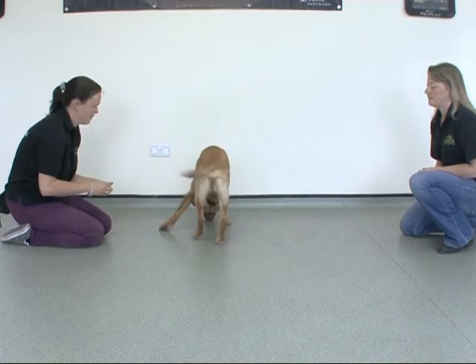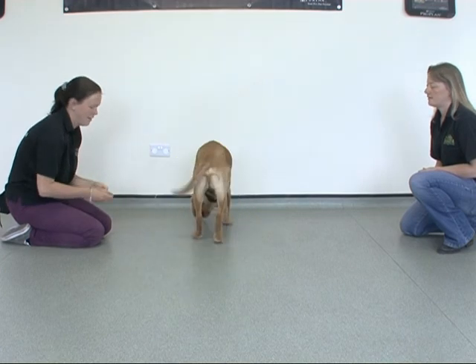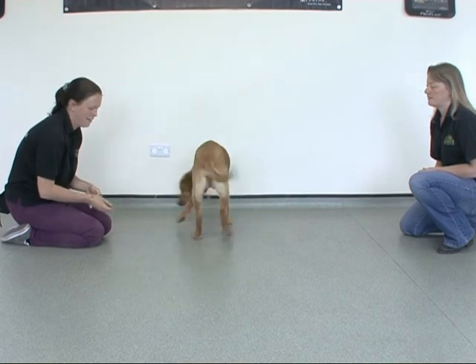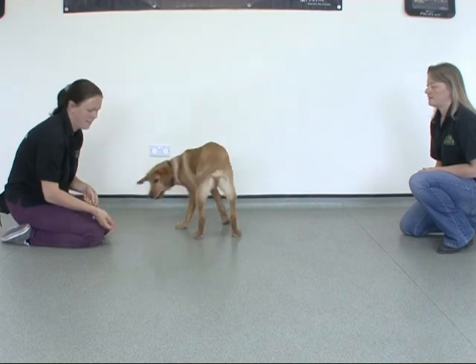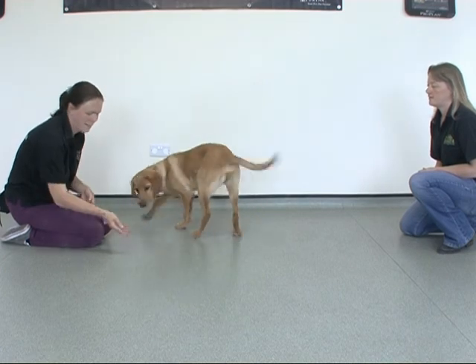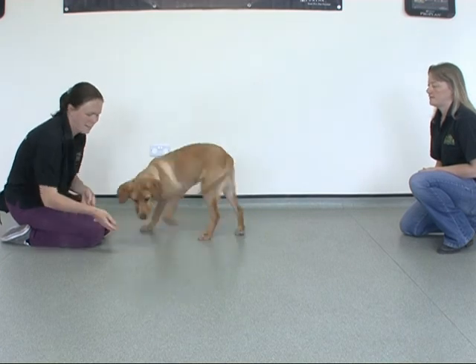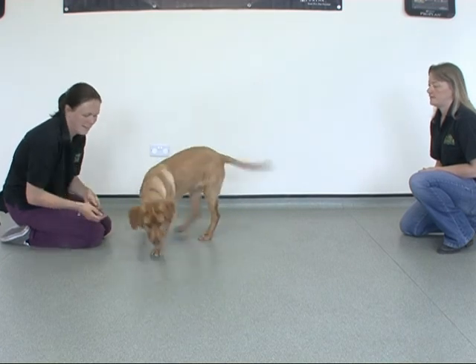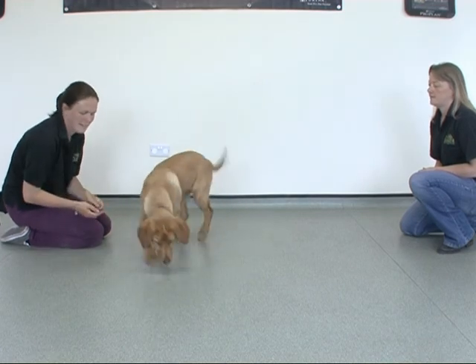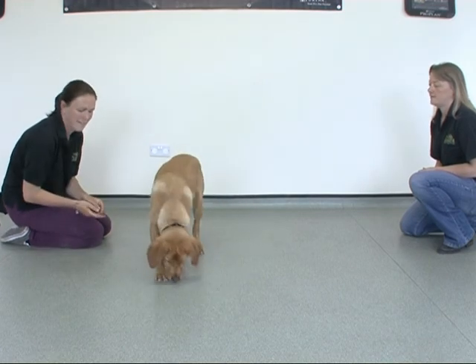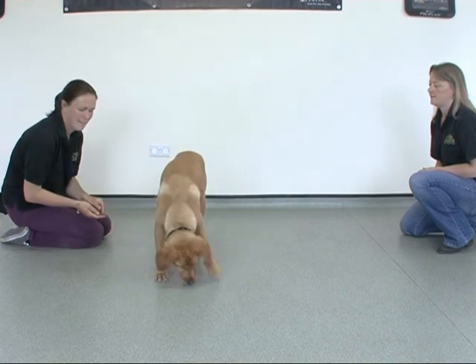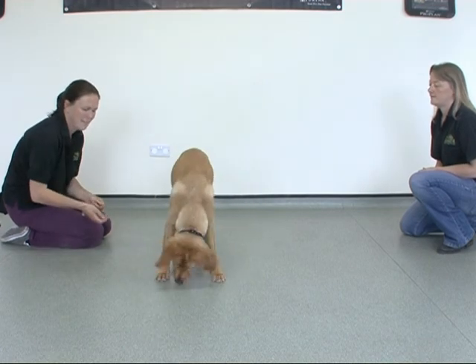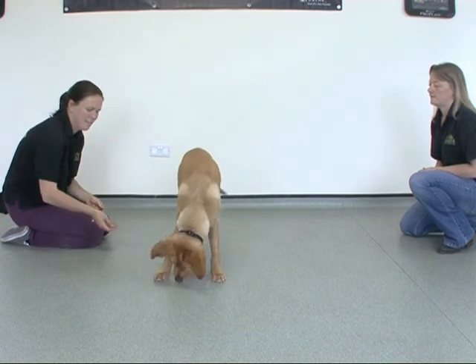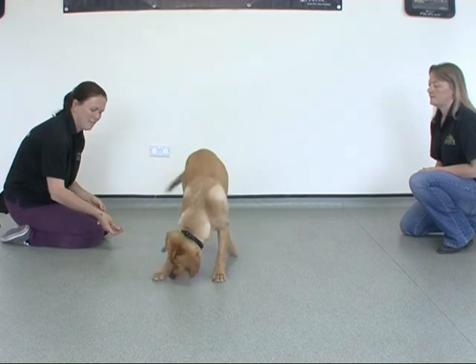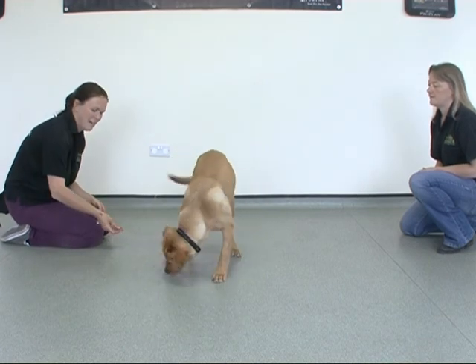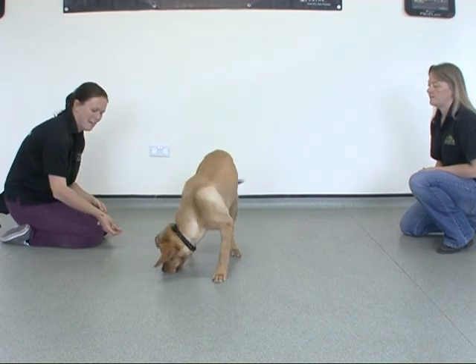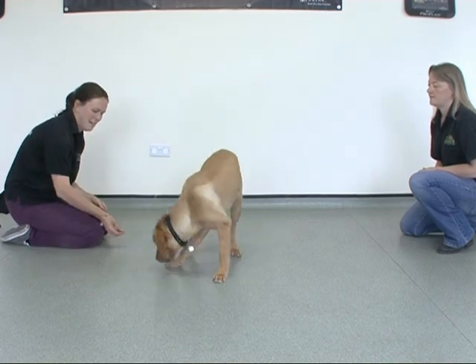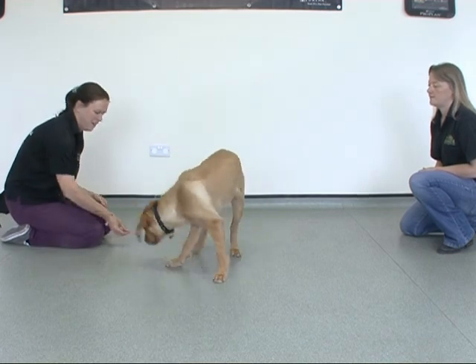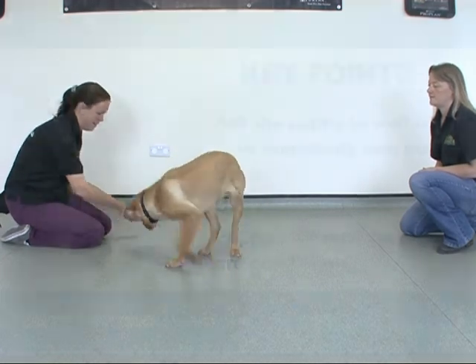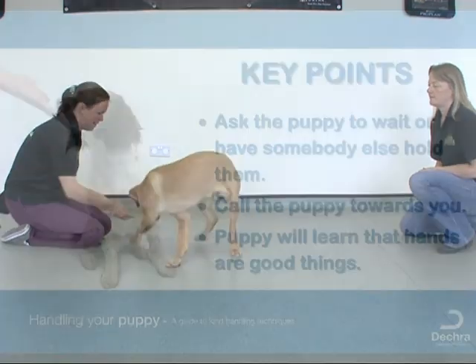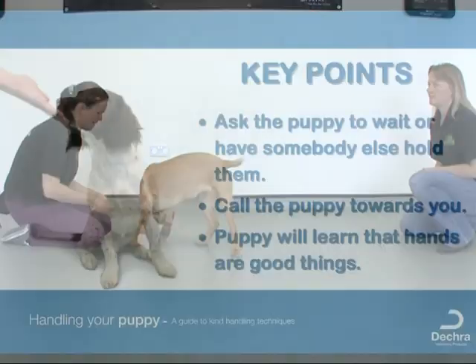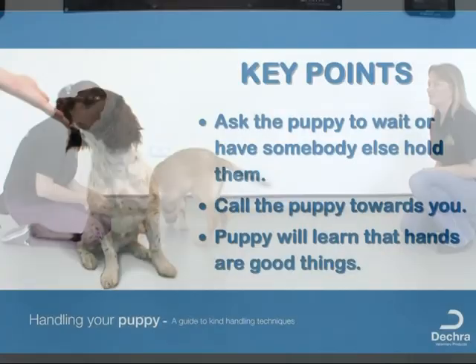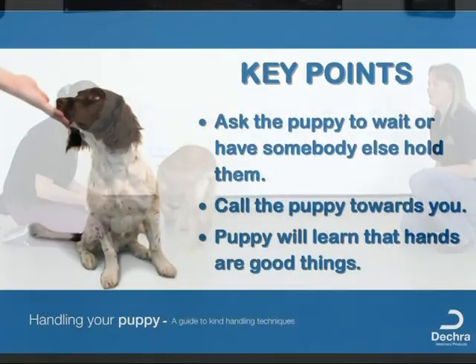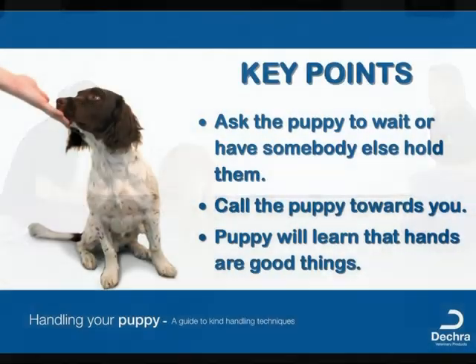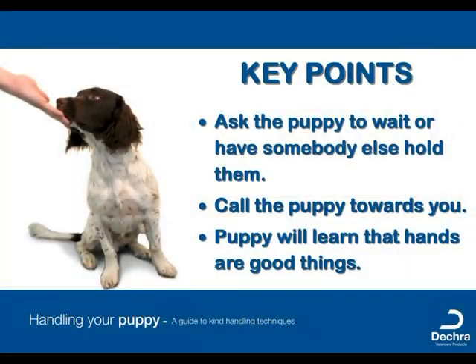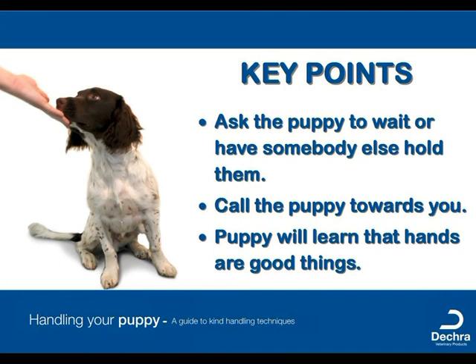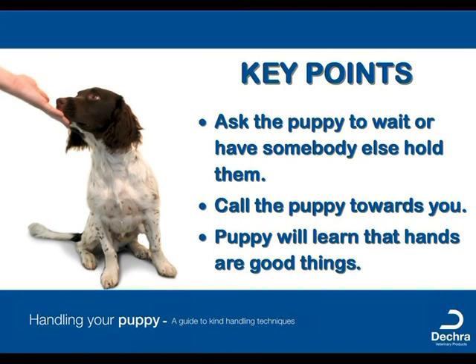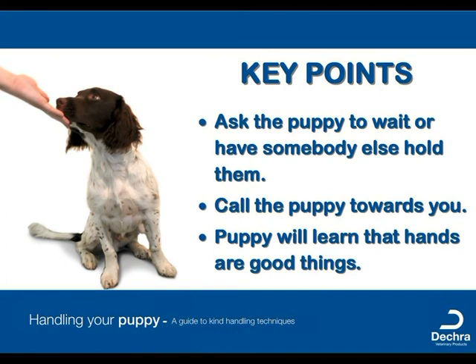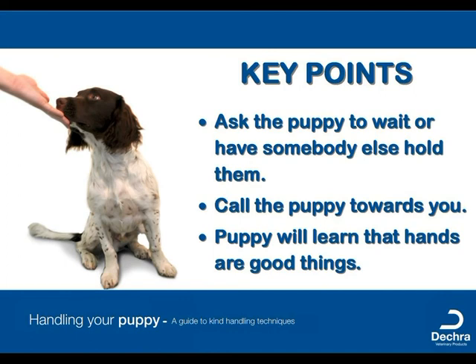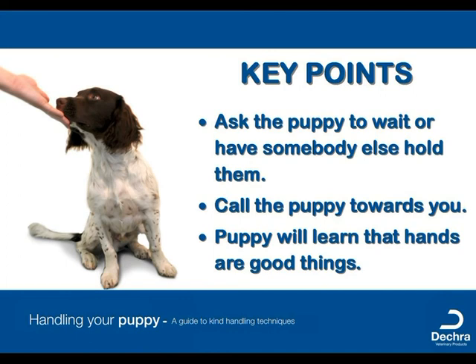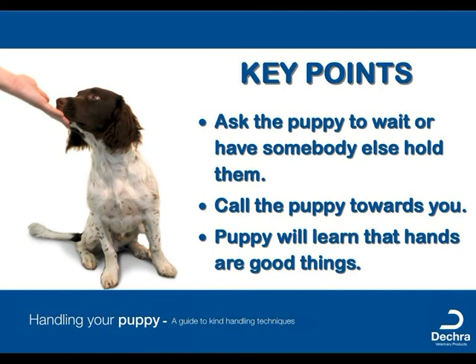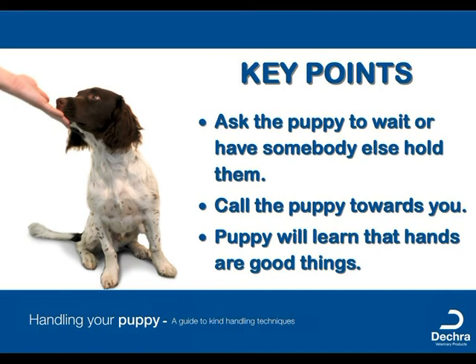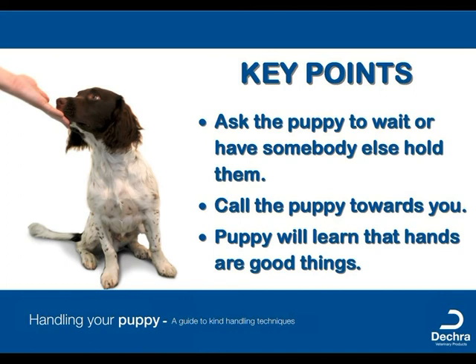The puppy is happy to be around your hands, so you can start to gently throw tidbits out to animate the lesson.